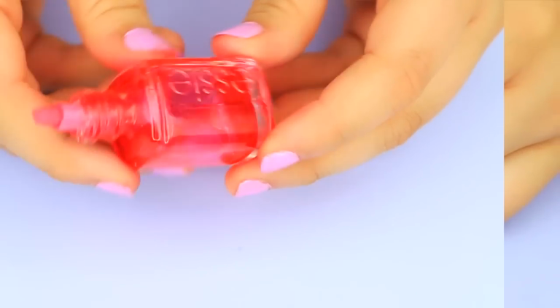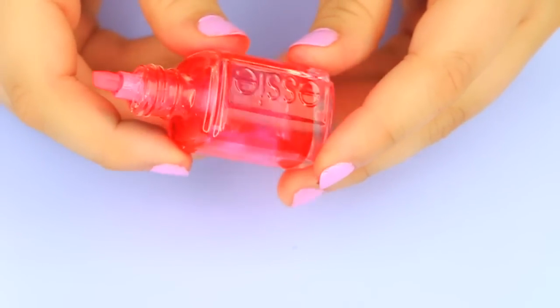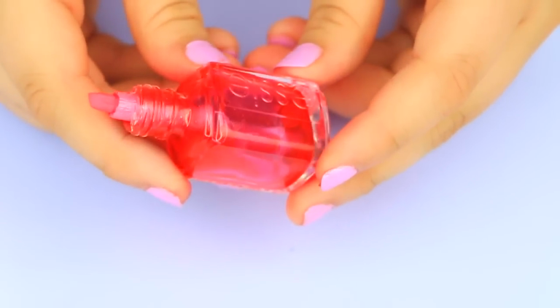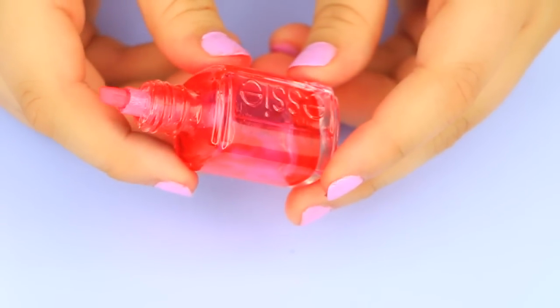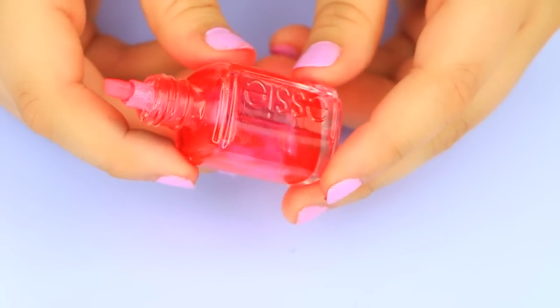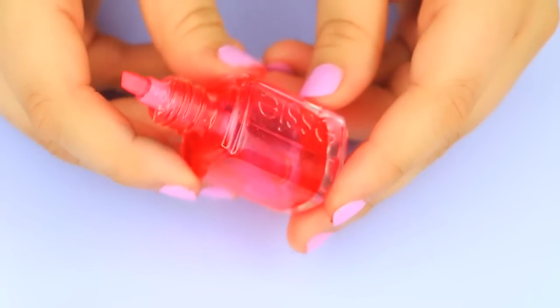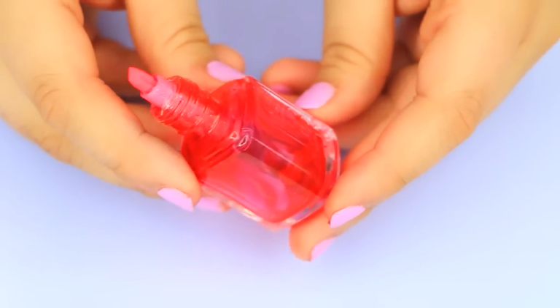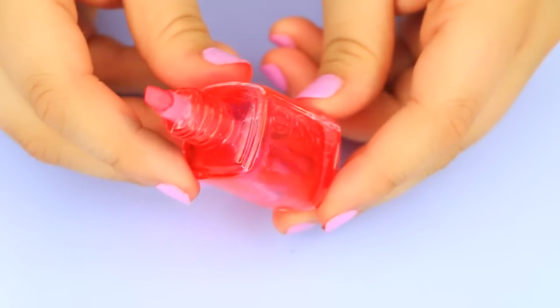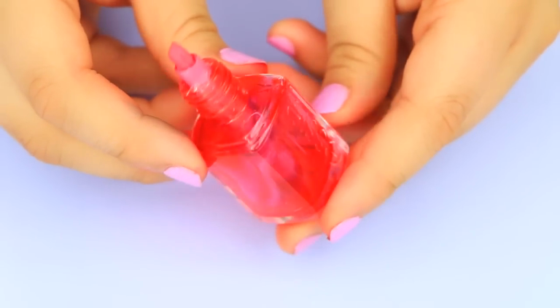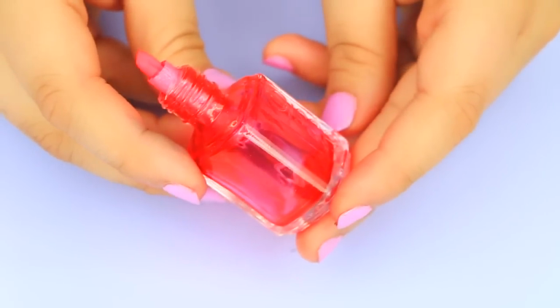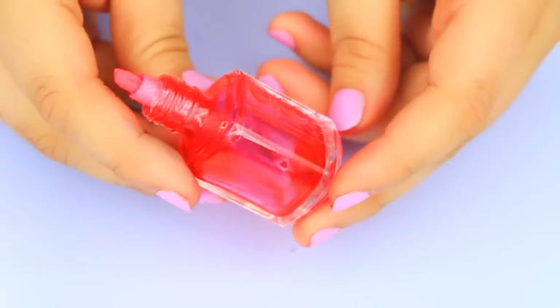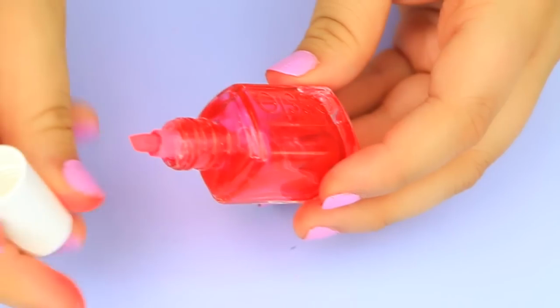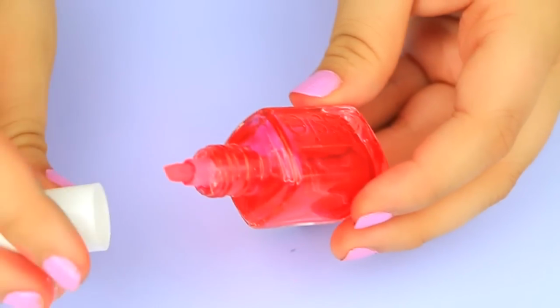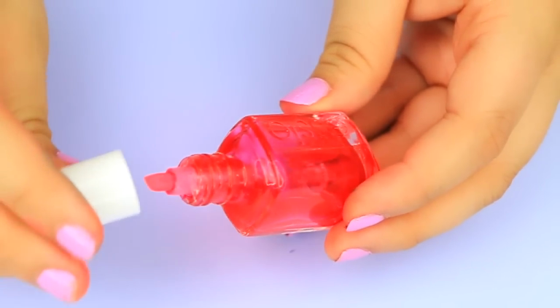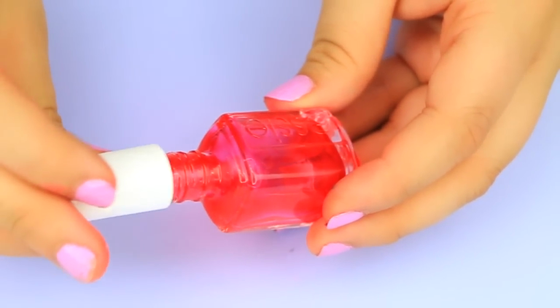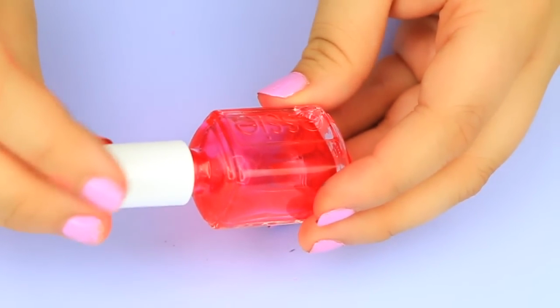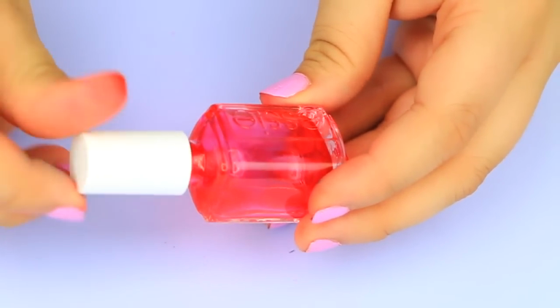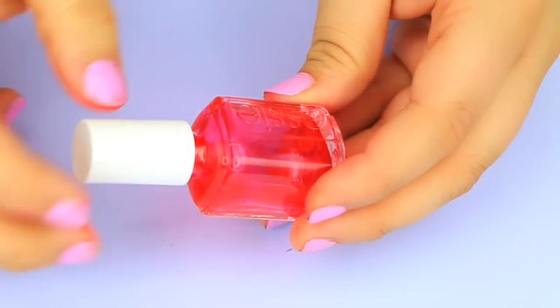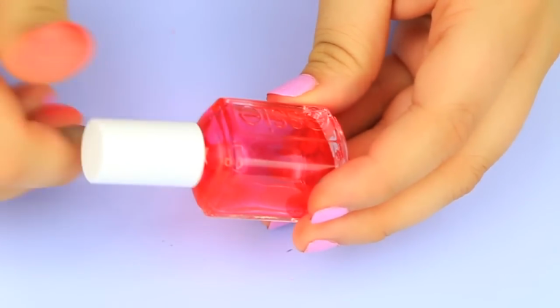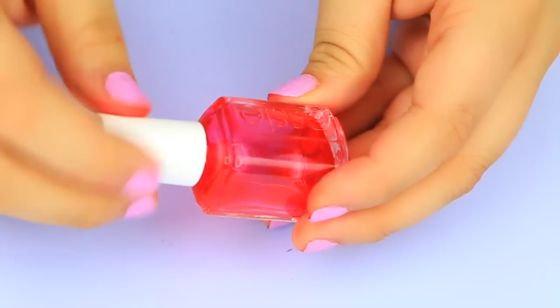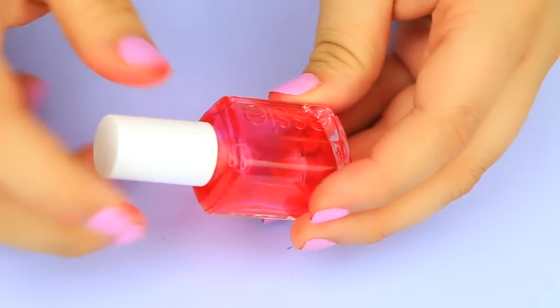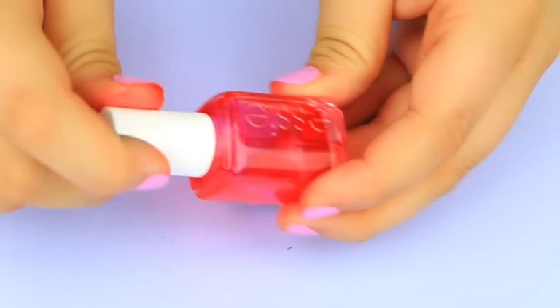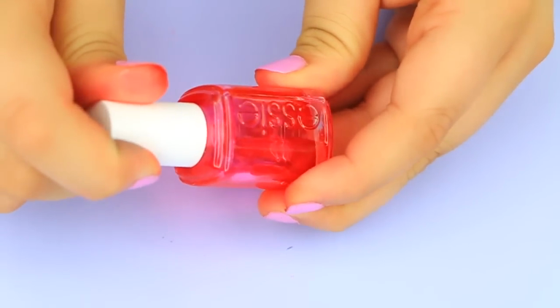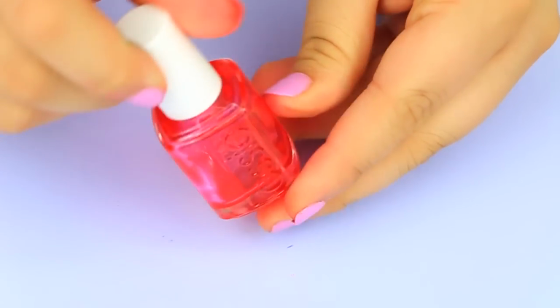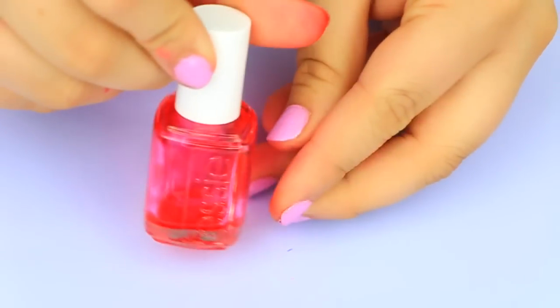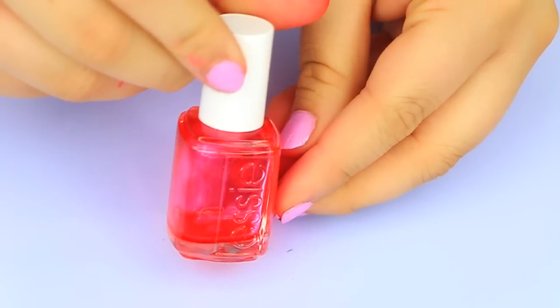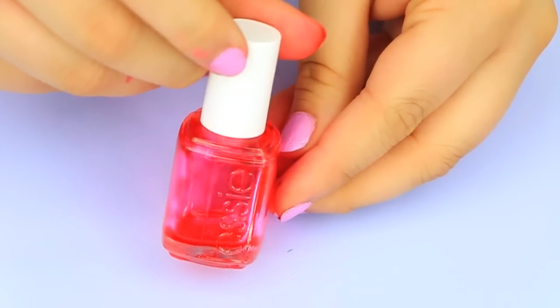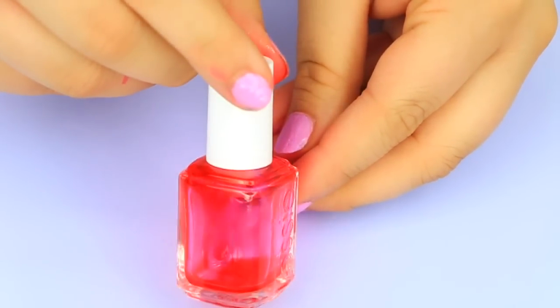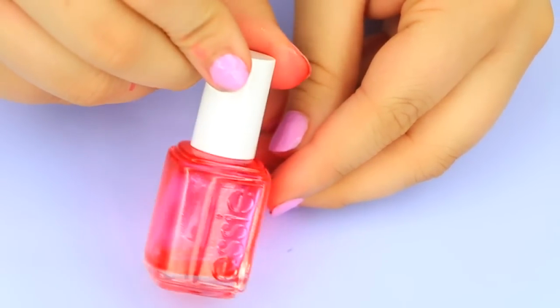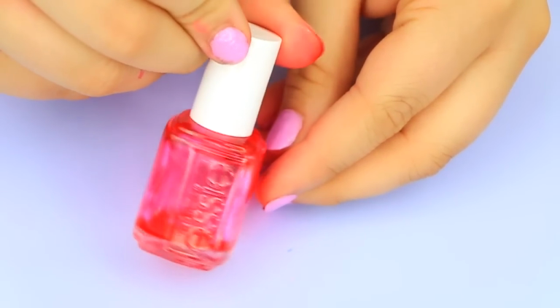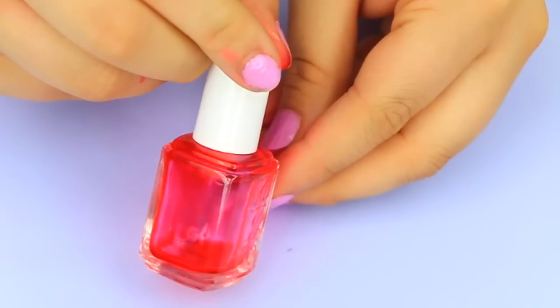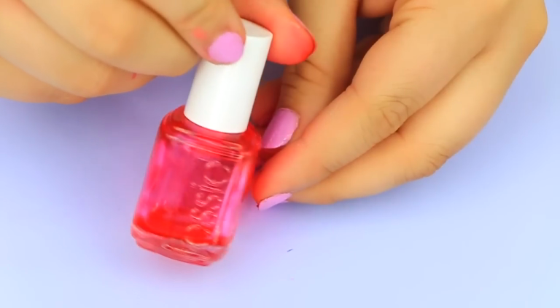And that's basically it — it was really easy to make and I think it came out pretty good. I also went ahead and did the exact same thing to my two other colors.